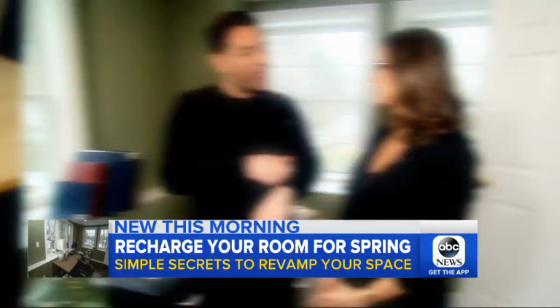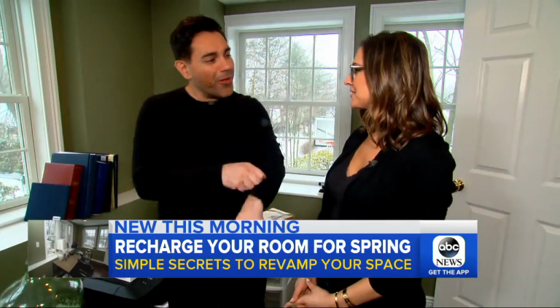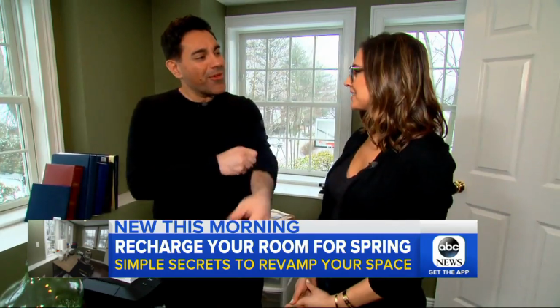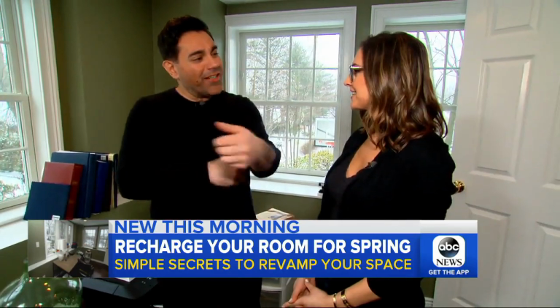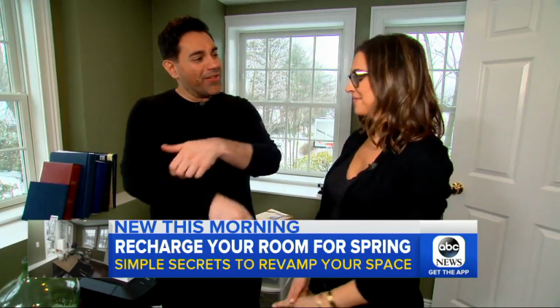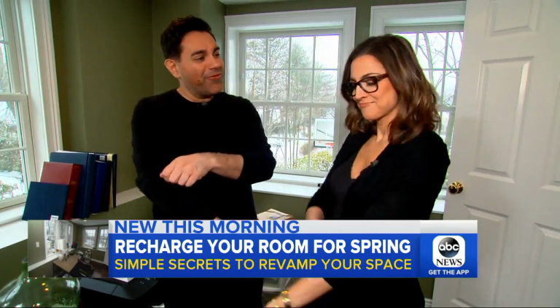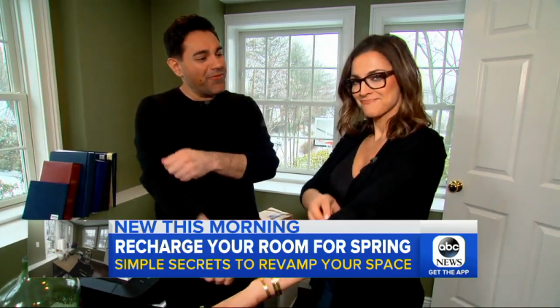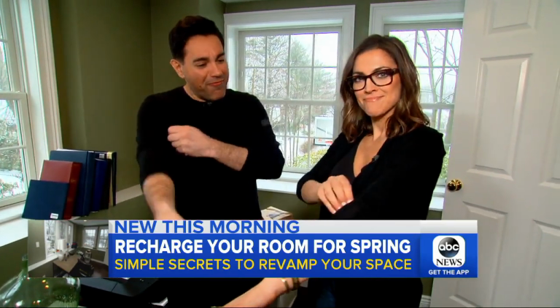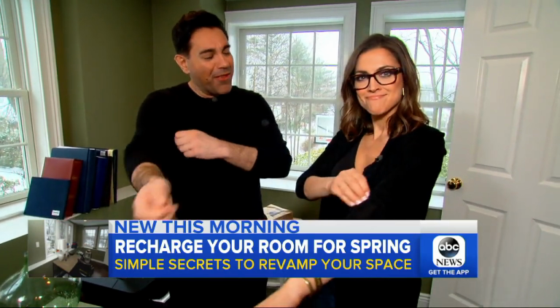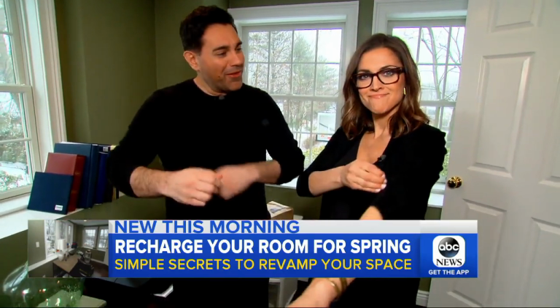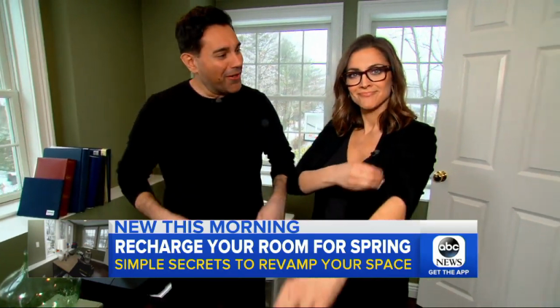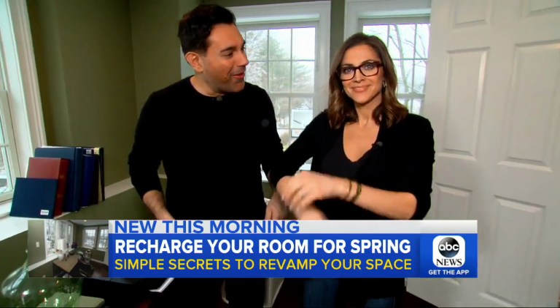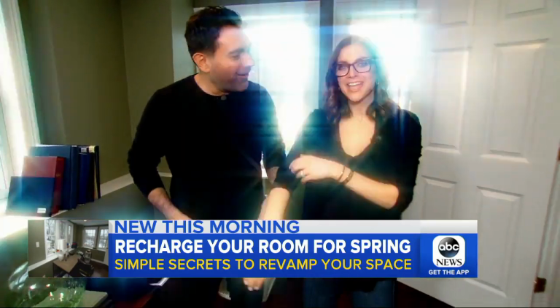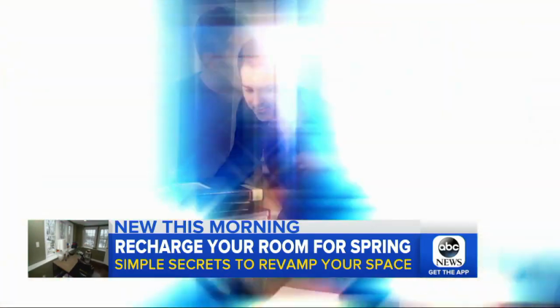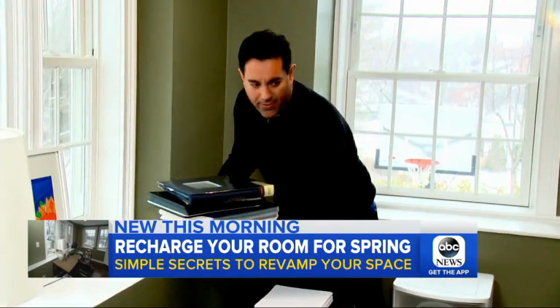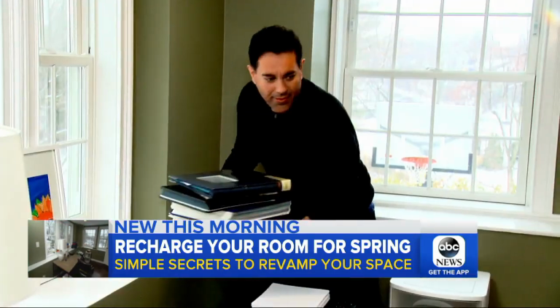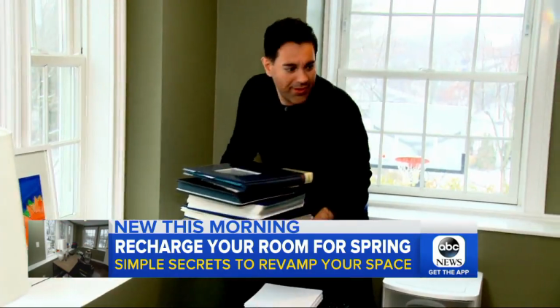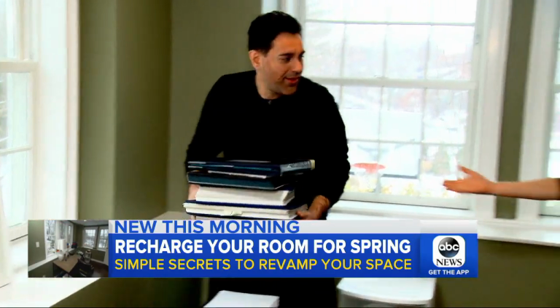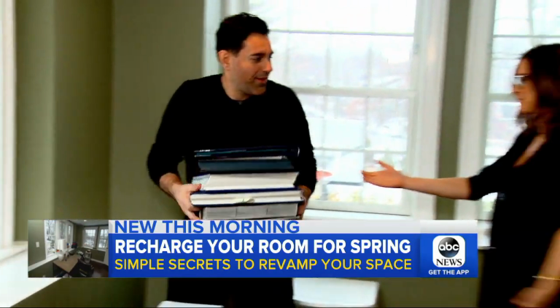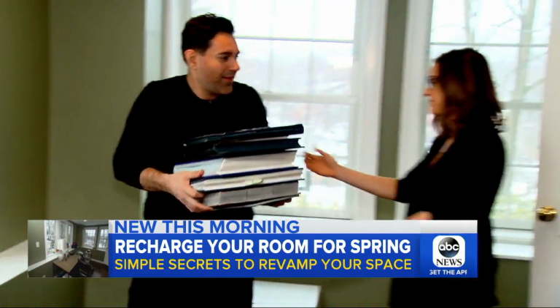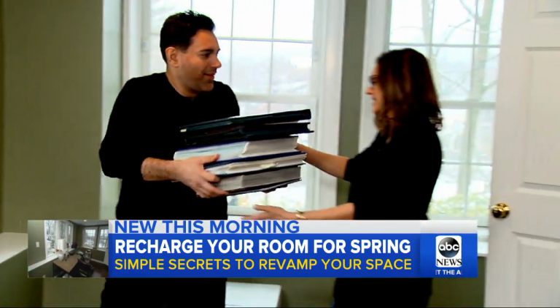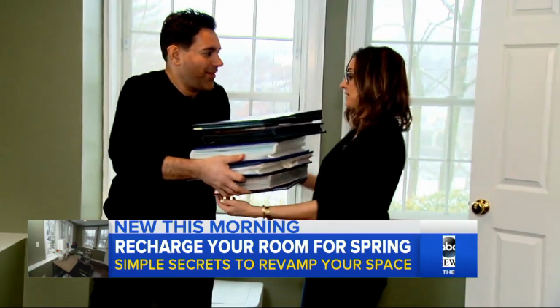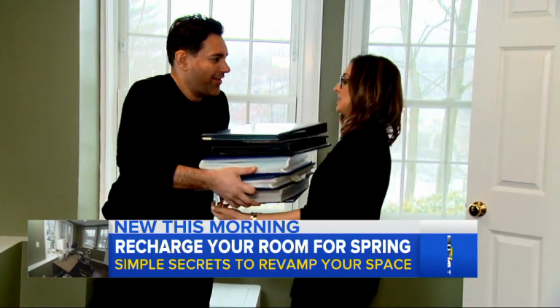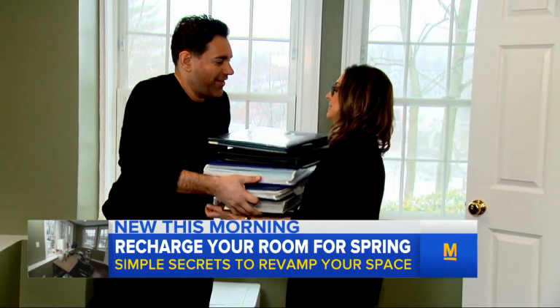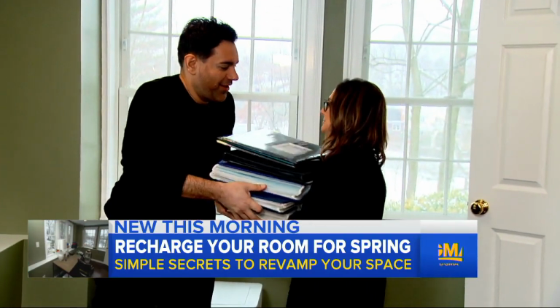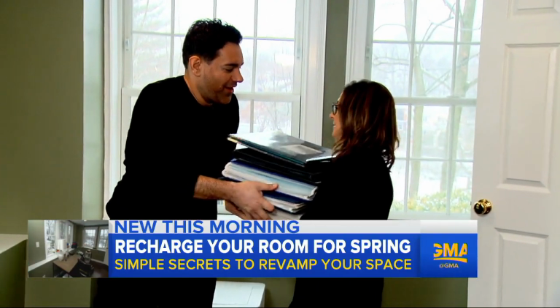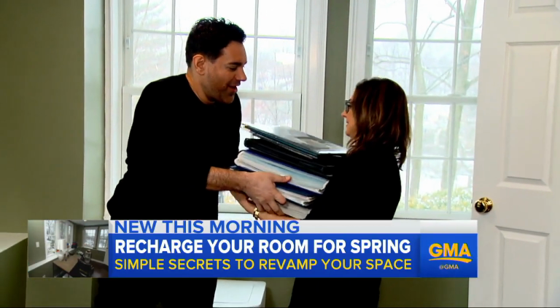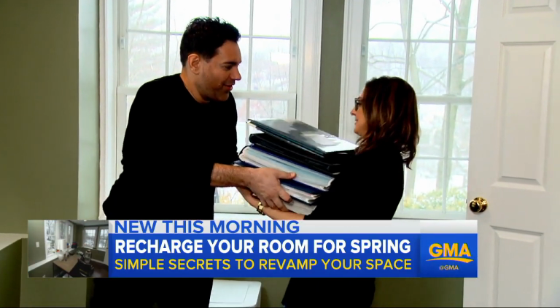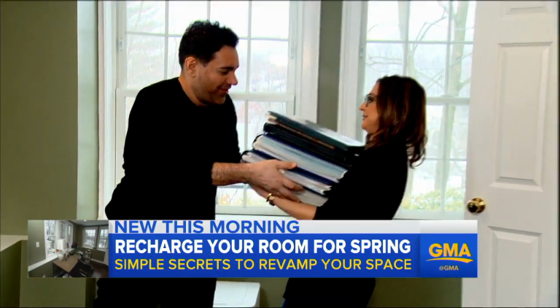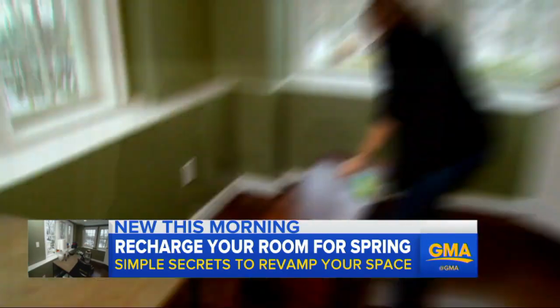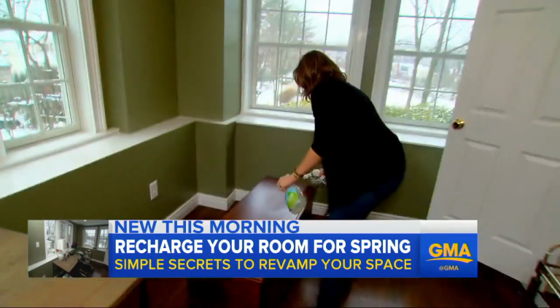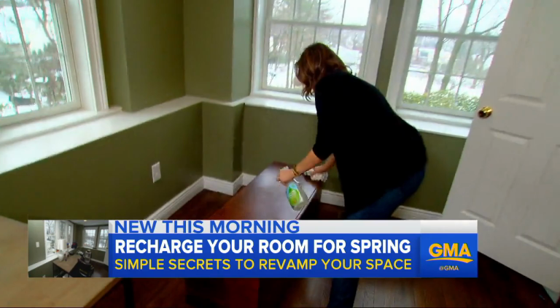Just roll up your sleeves and follow the leader. First, we clear and clean.